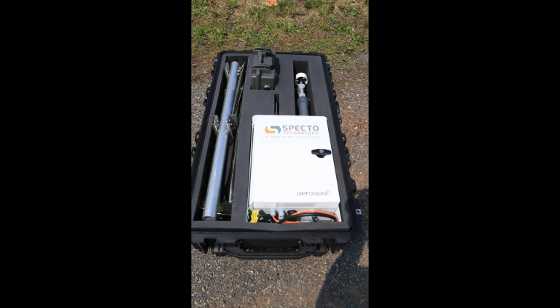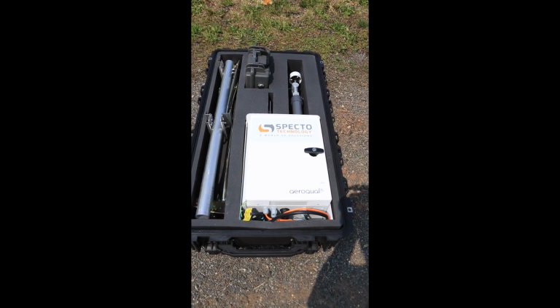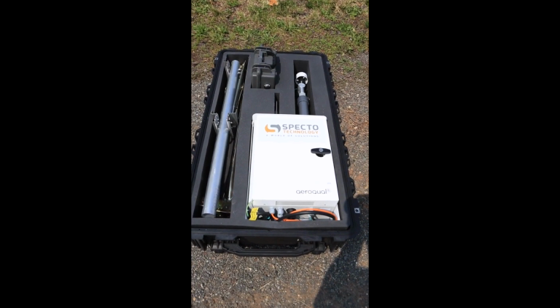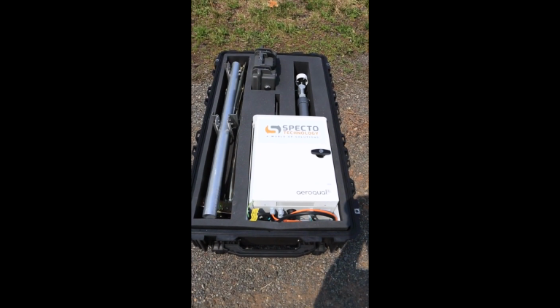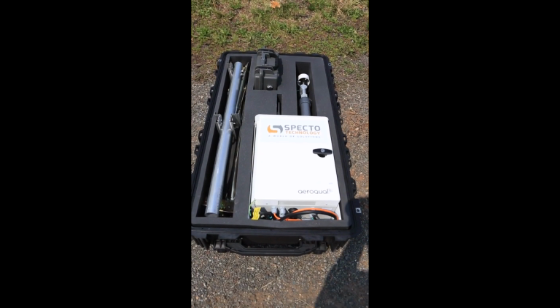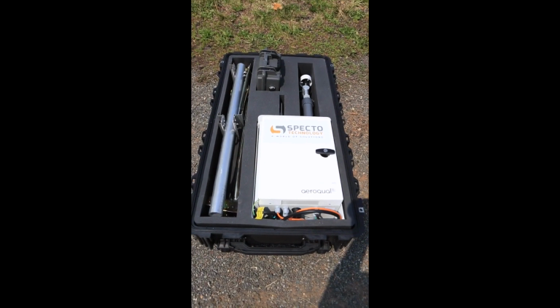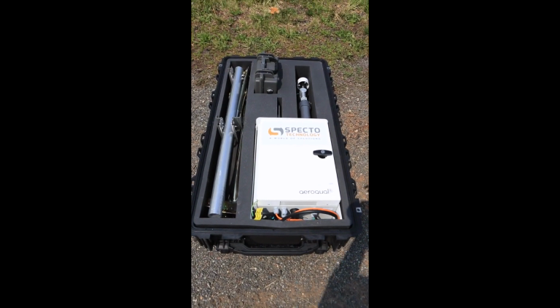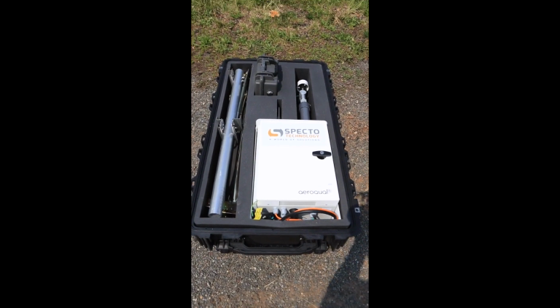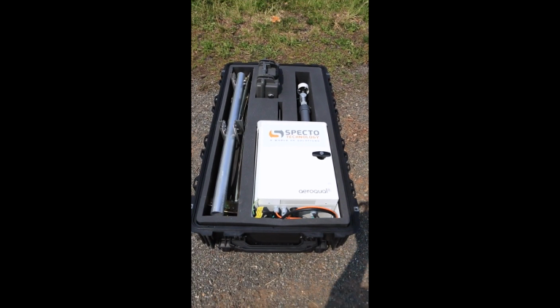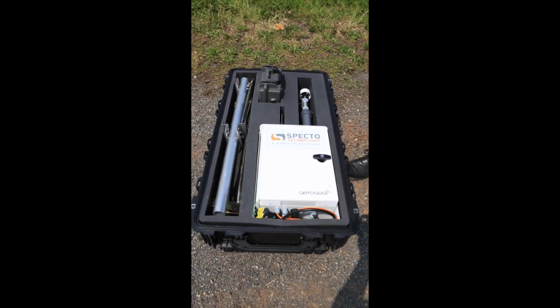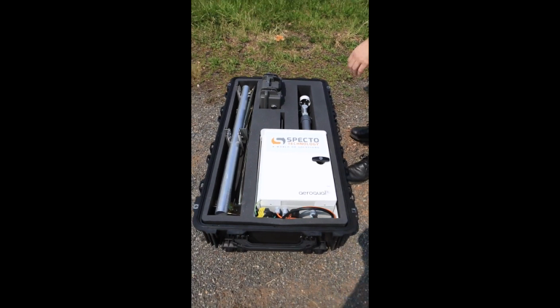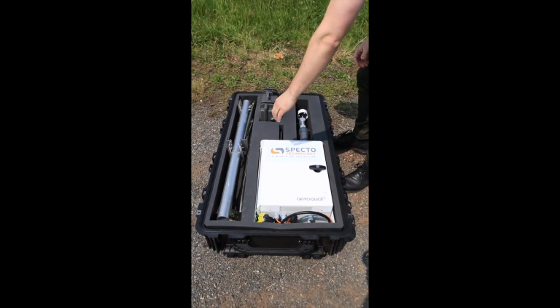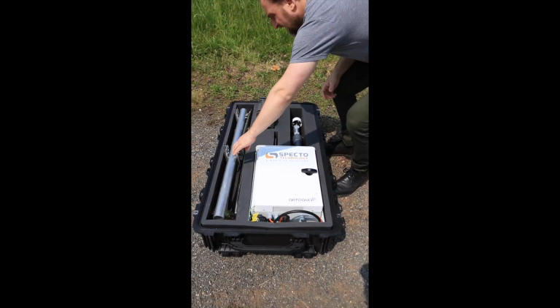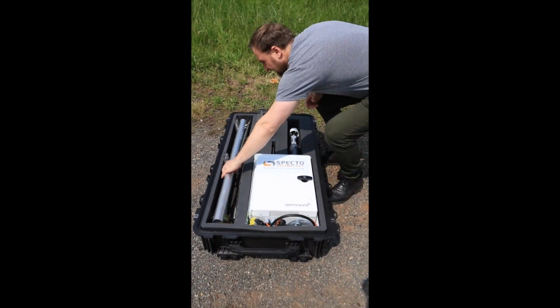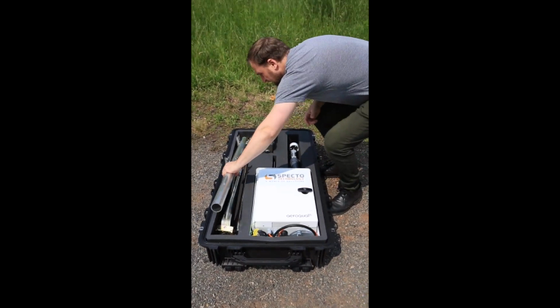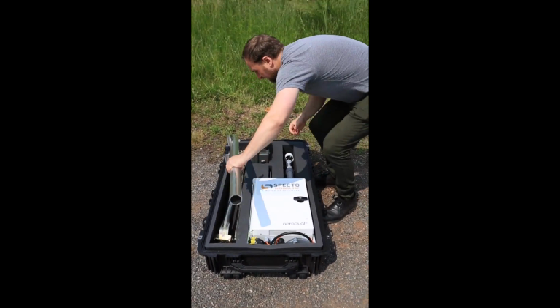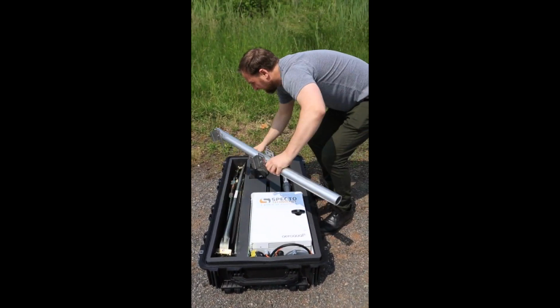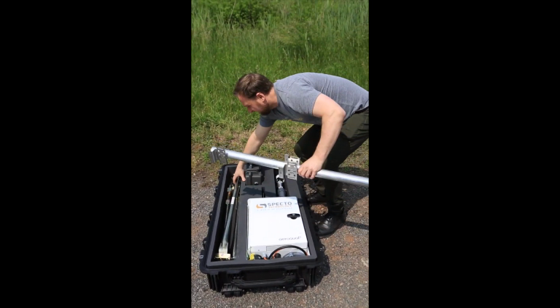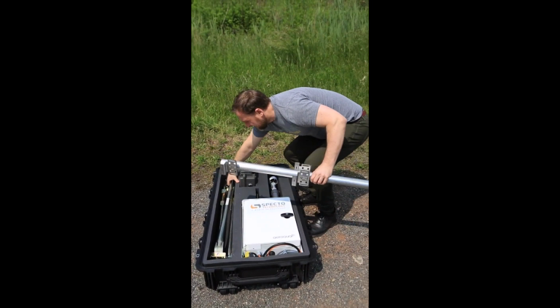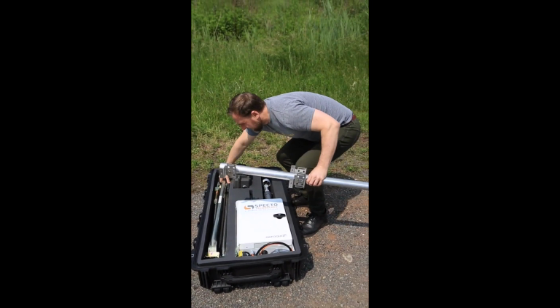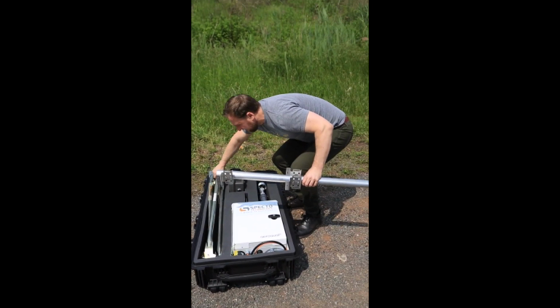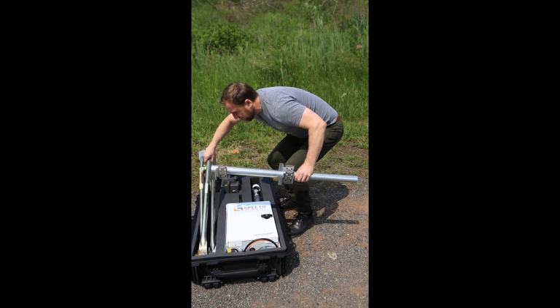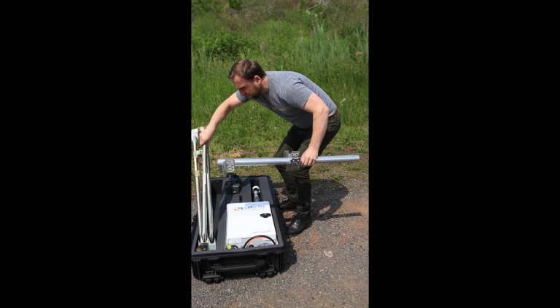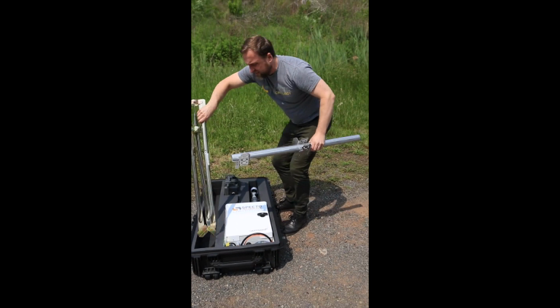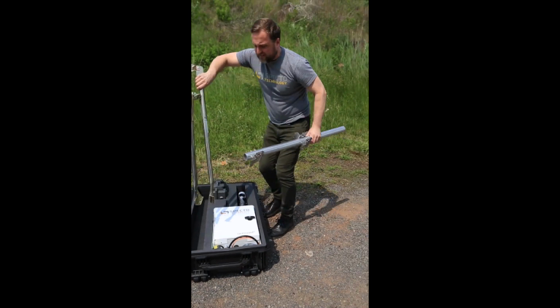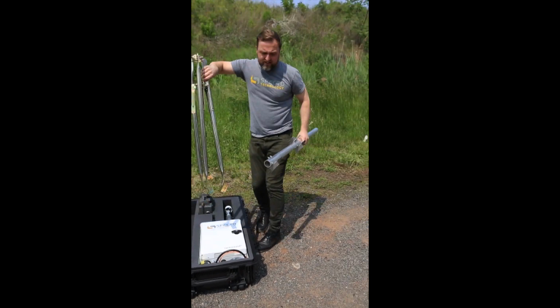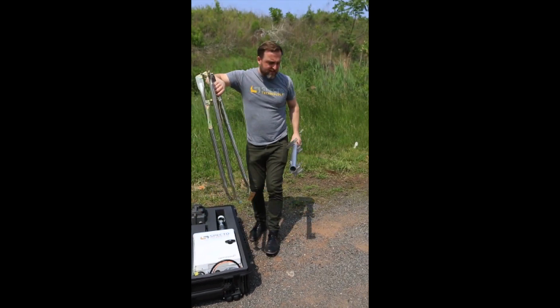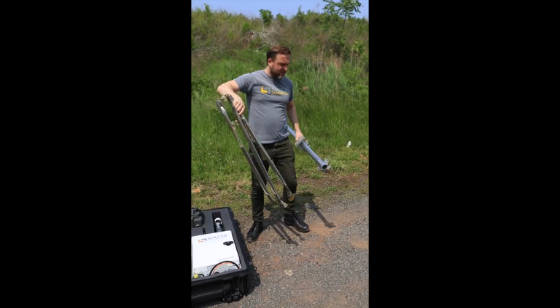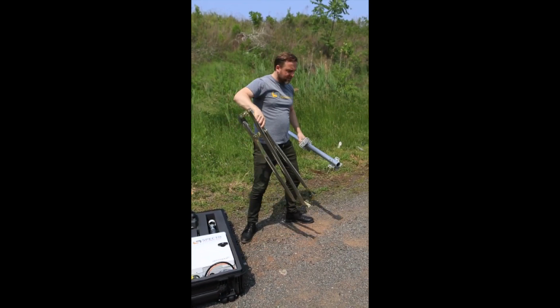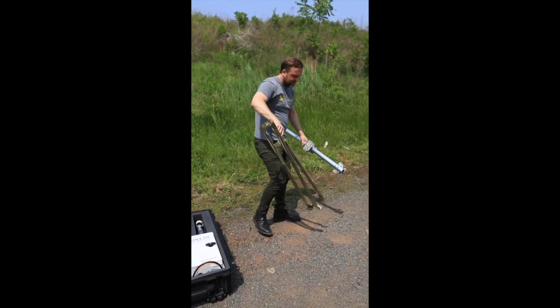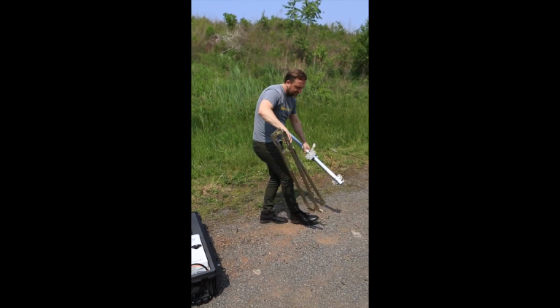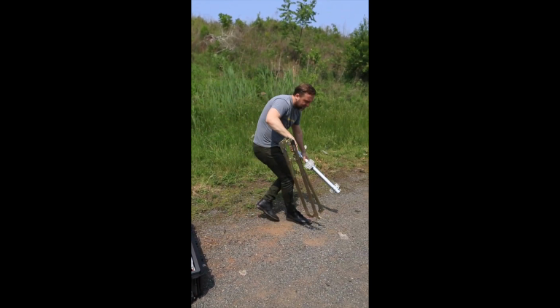Hi, I'm Mick from SPECTO Technology and today I'm going to show you how to set up an aeropole system from the case.